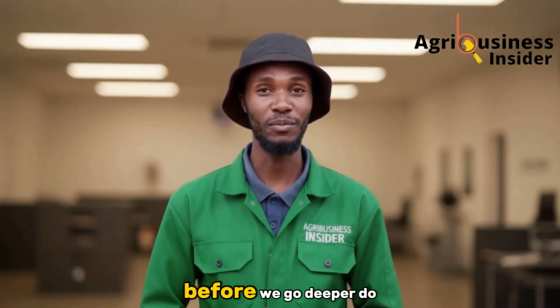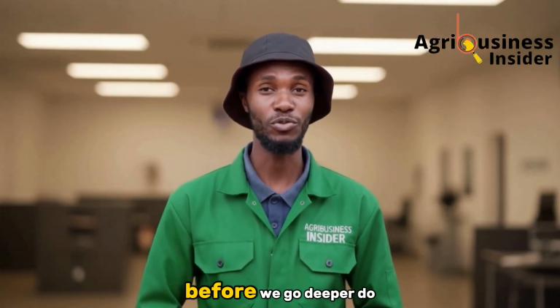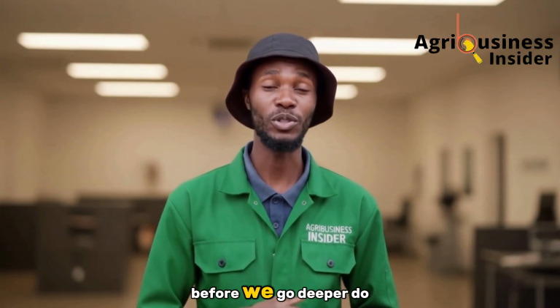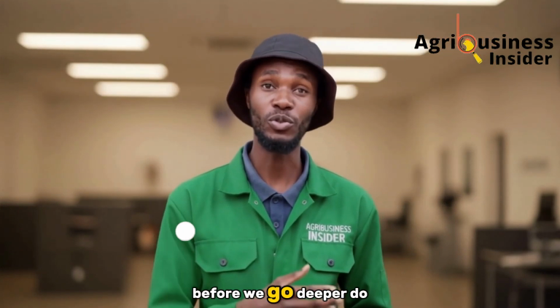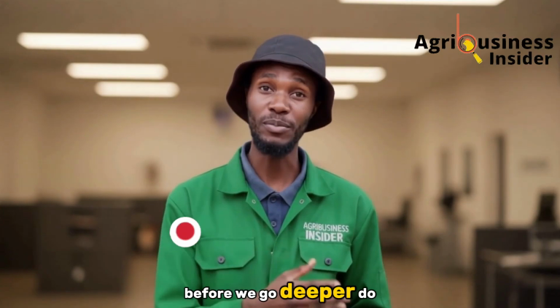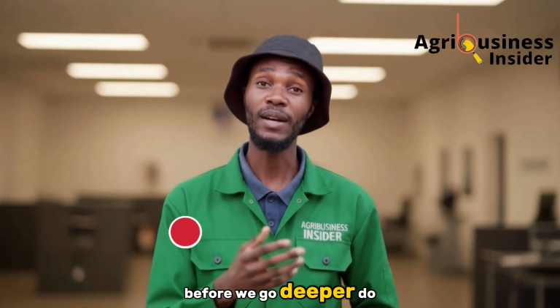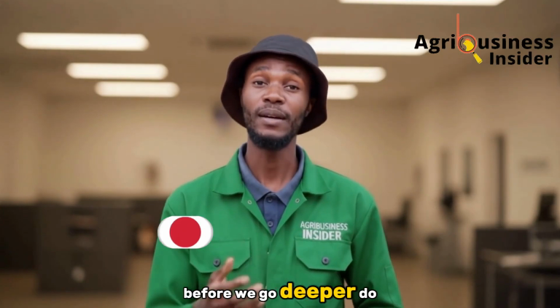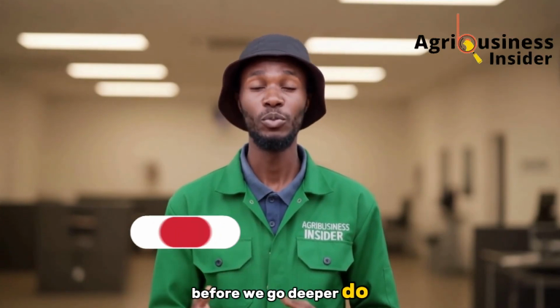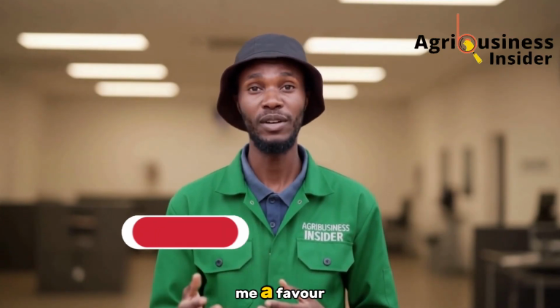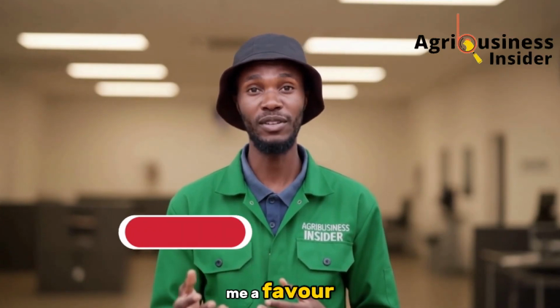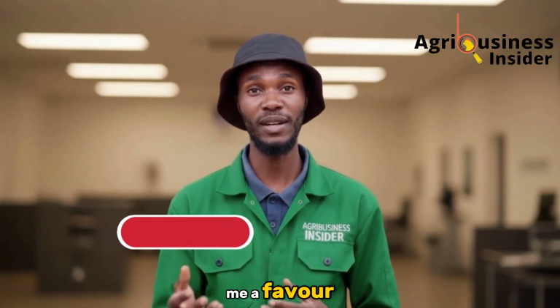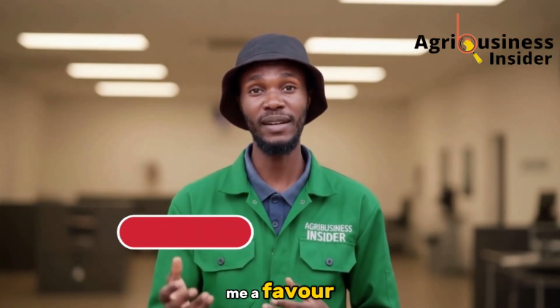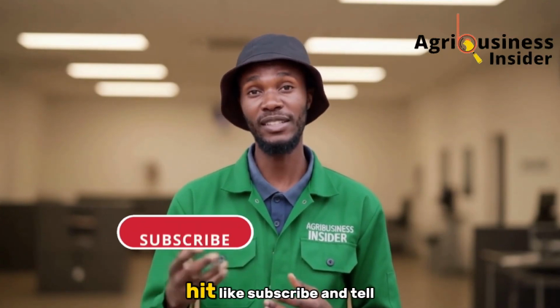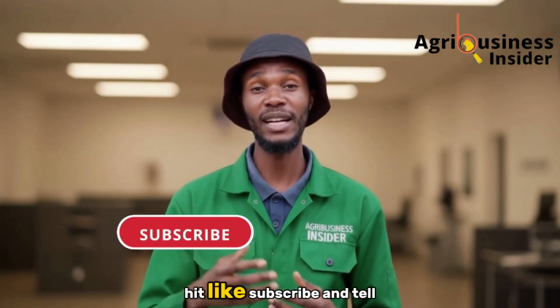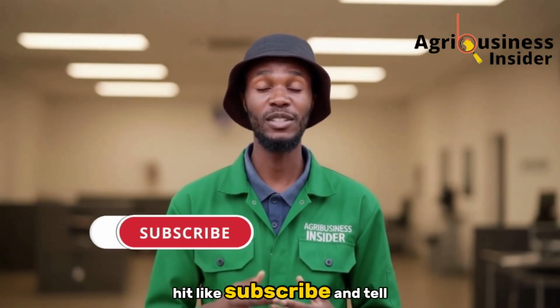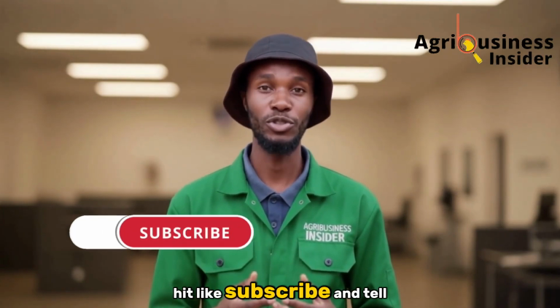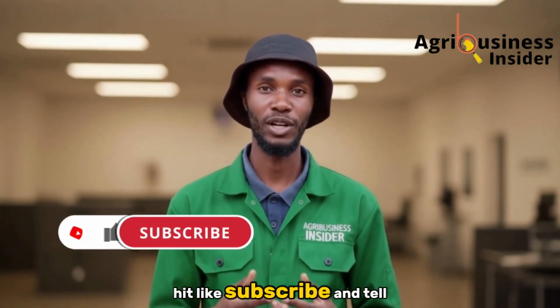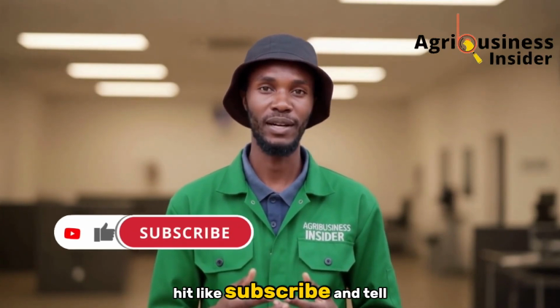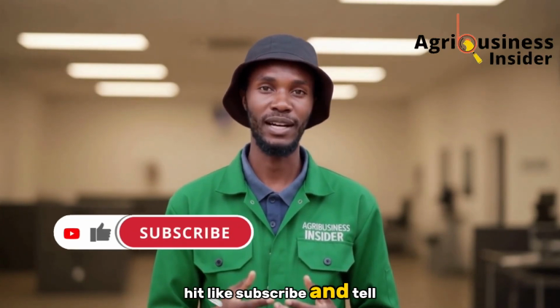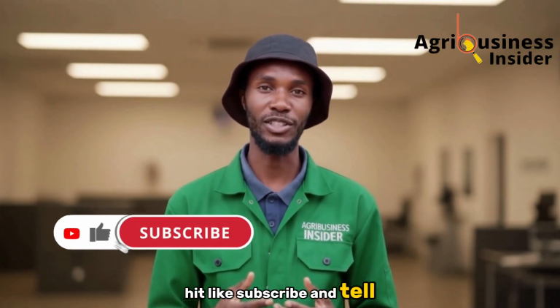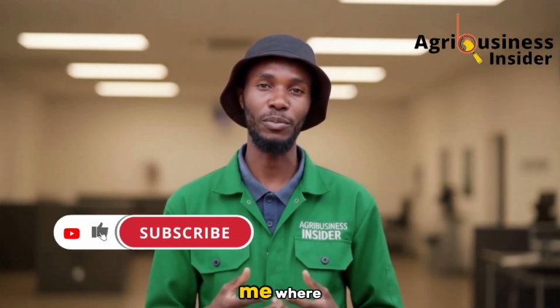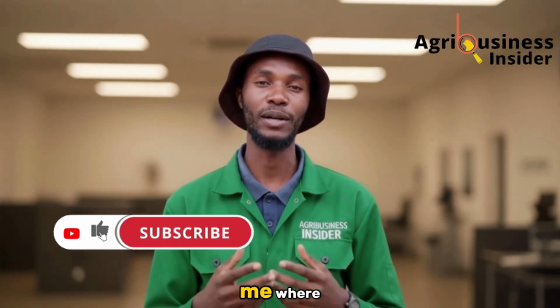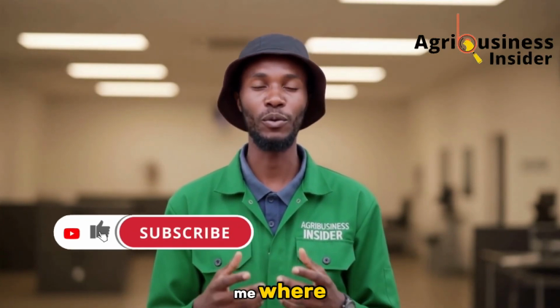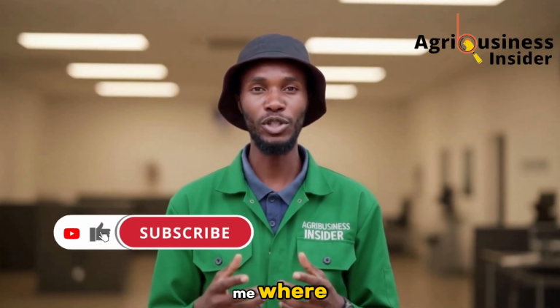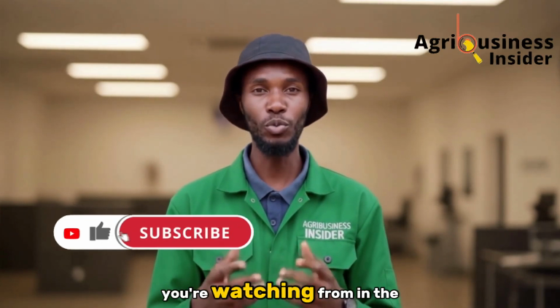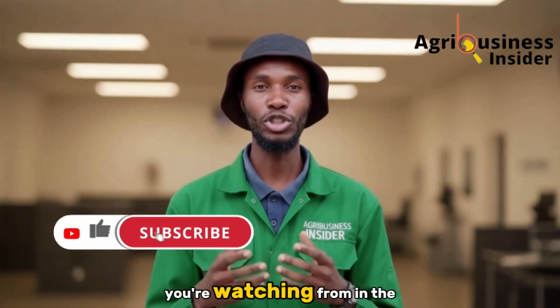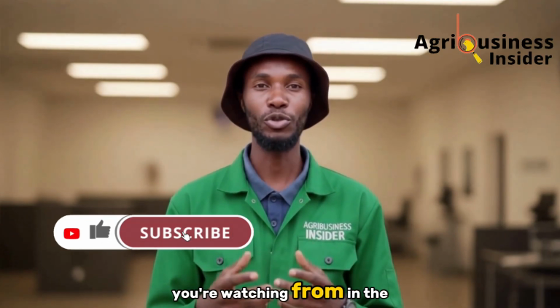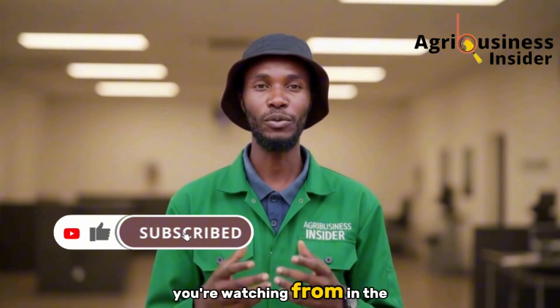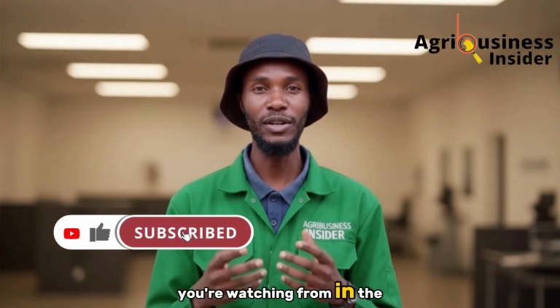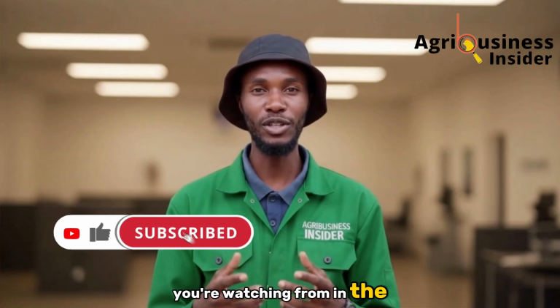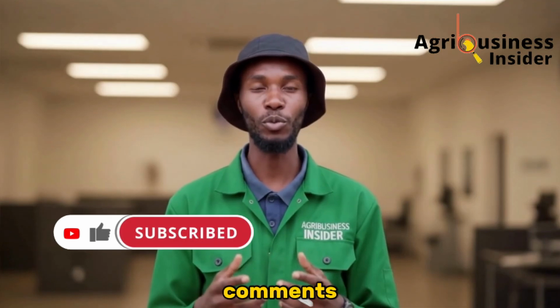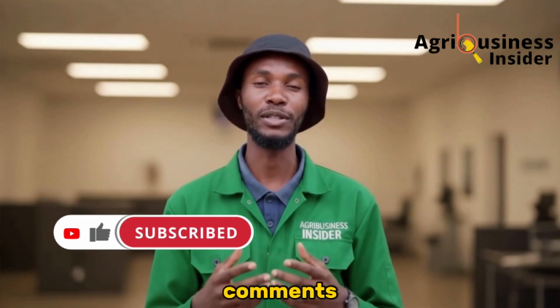Before we go deeper, do me a favor — hit like, subscribe, and tell me where you're watching from in the comments.